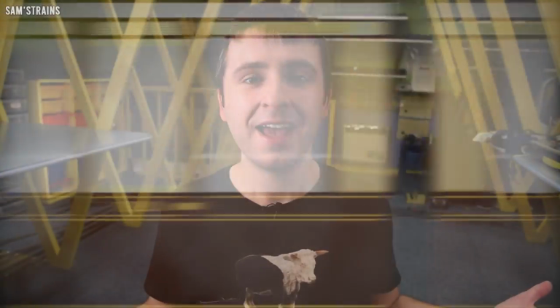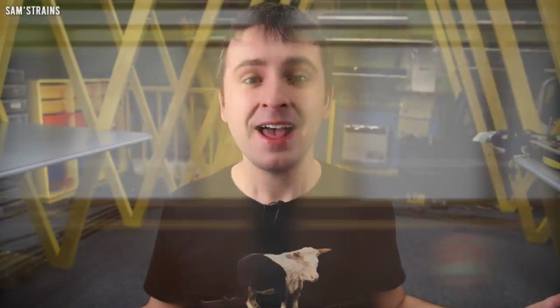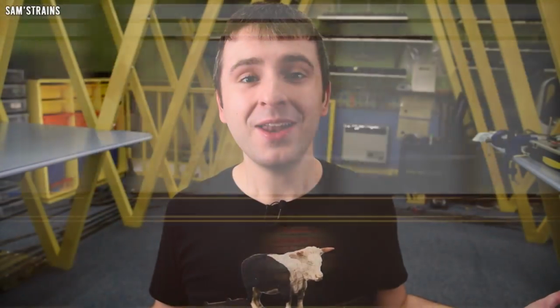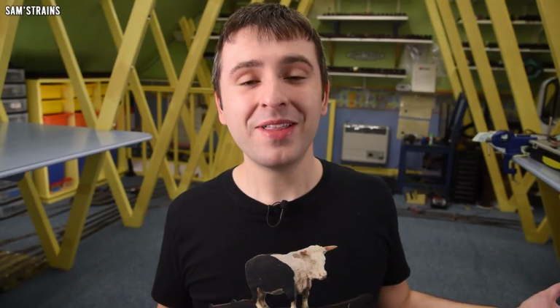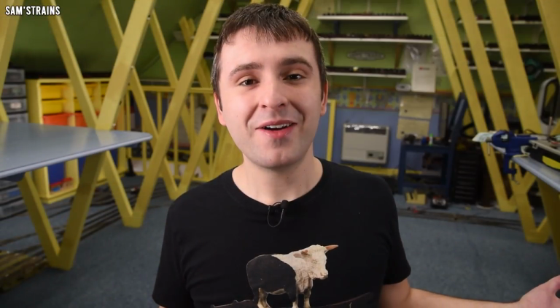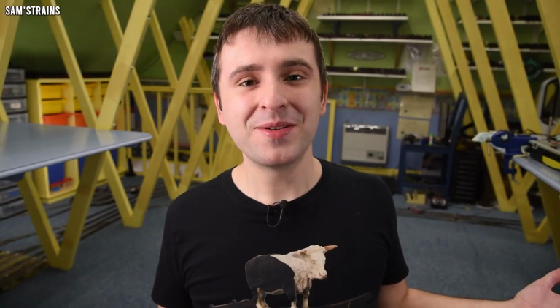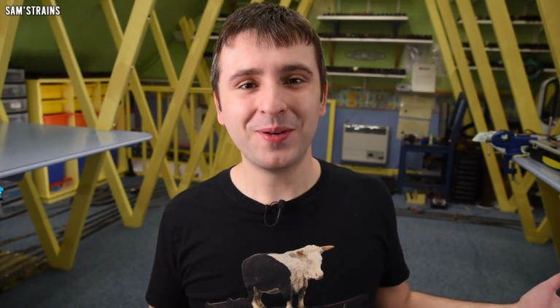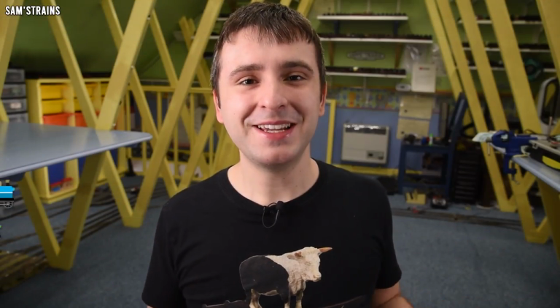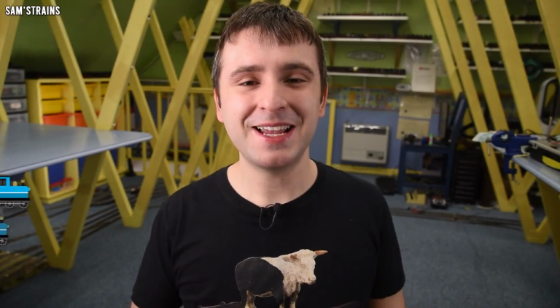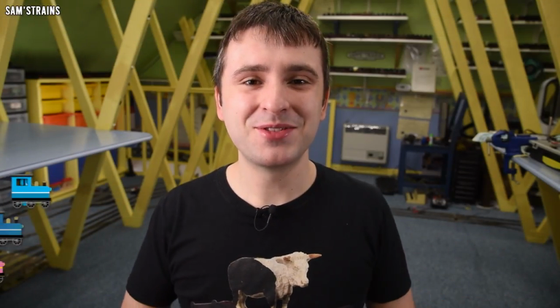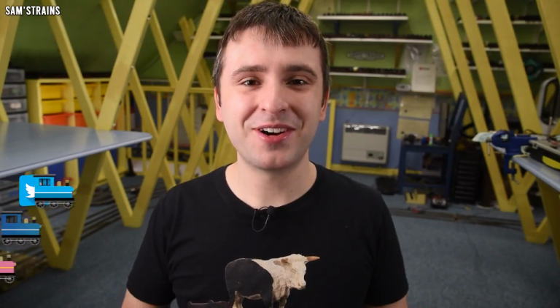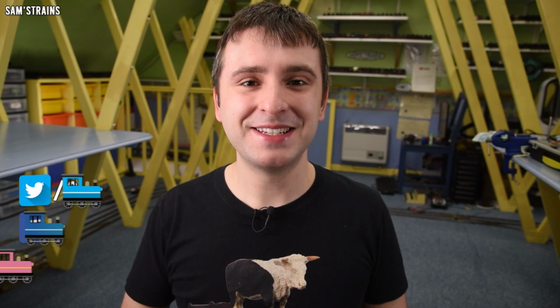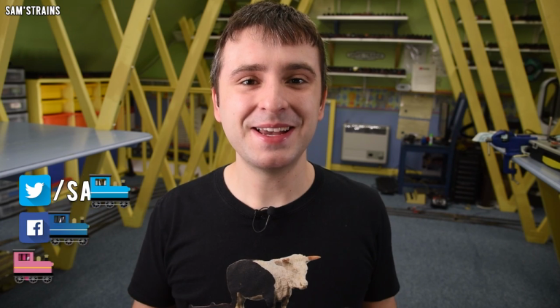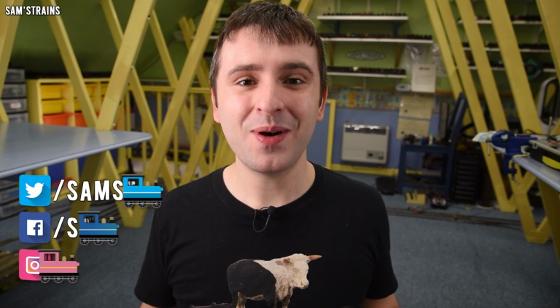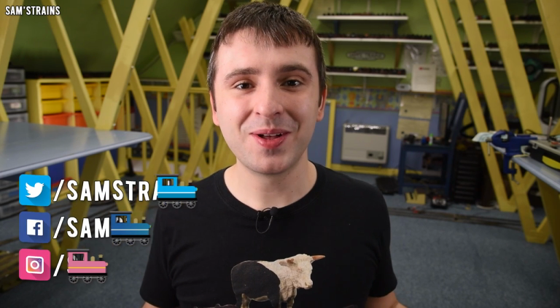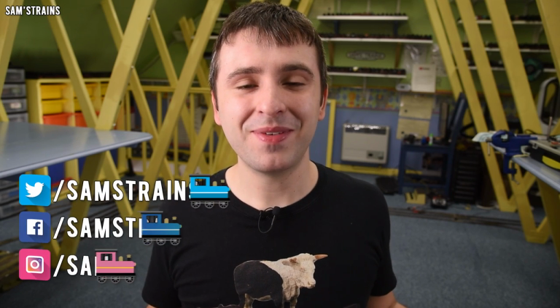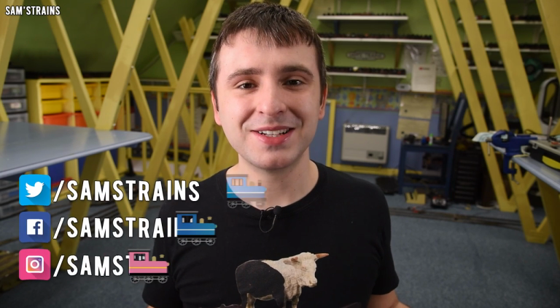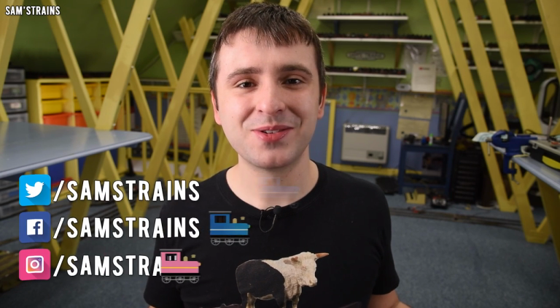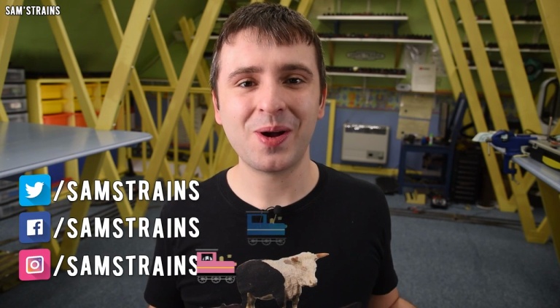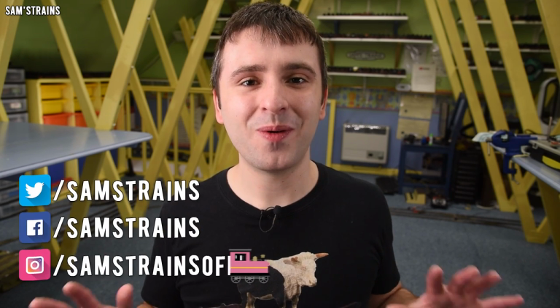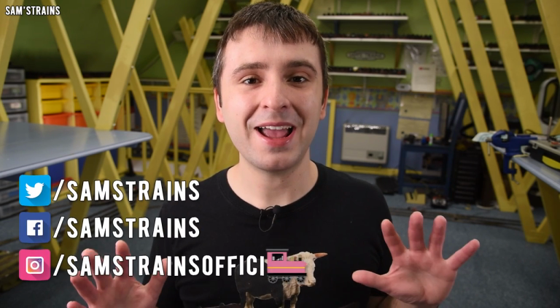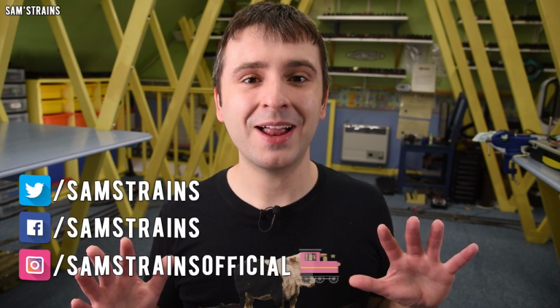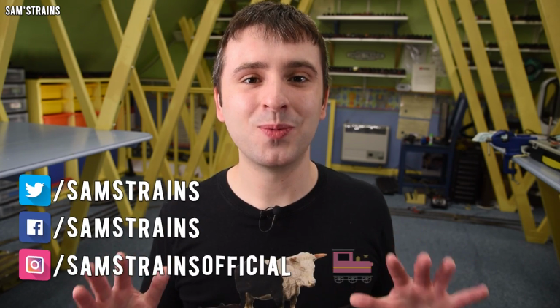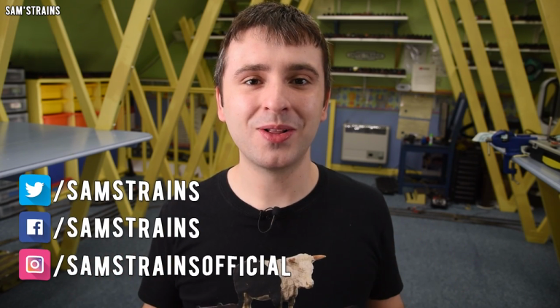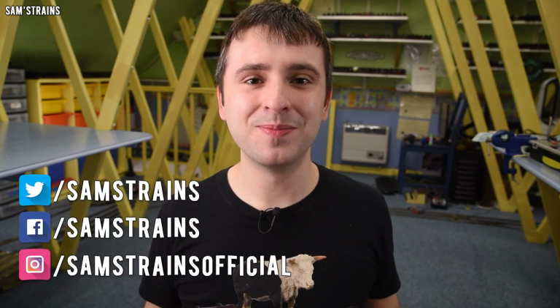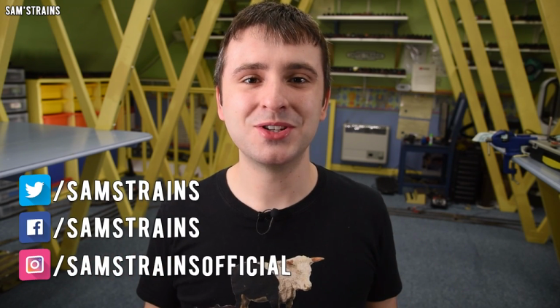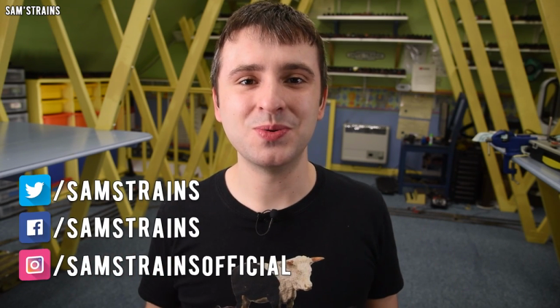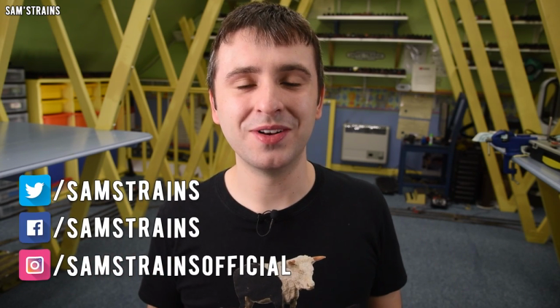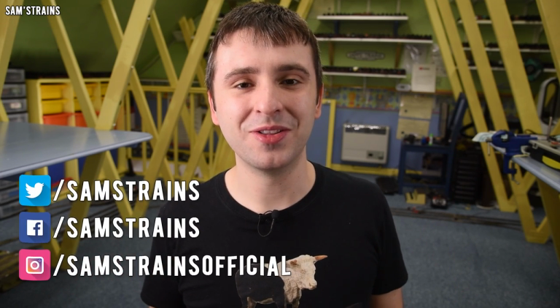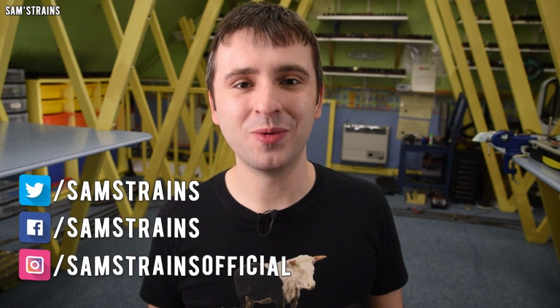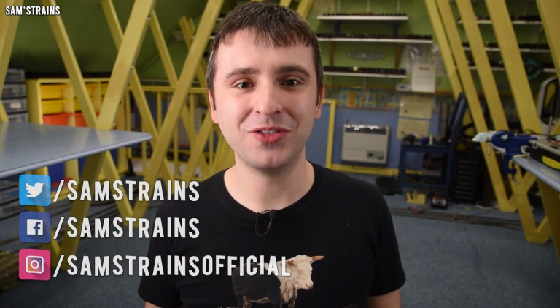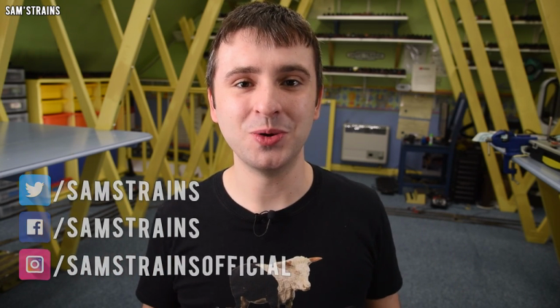Hello there everybody, Sam's Trains here, welcome back to the railway and welcome to another review.